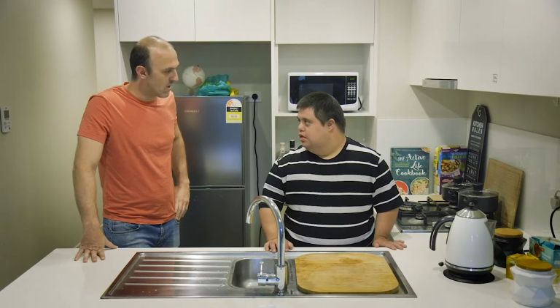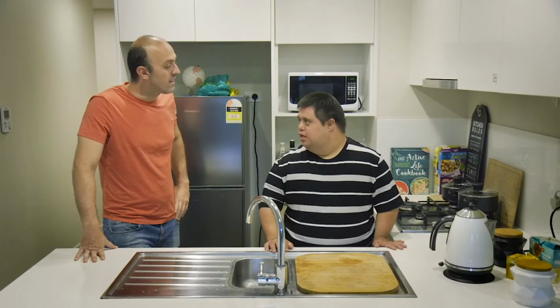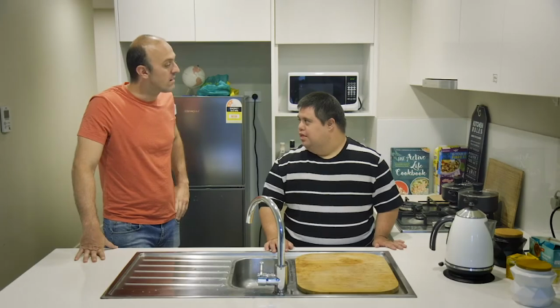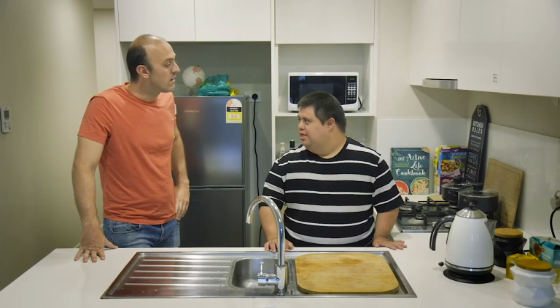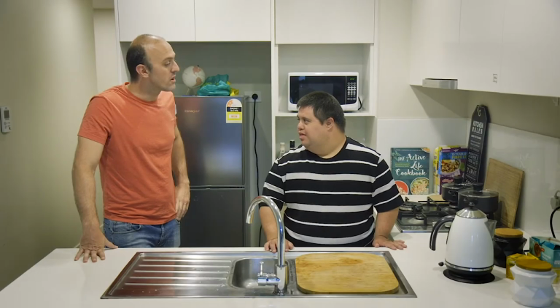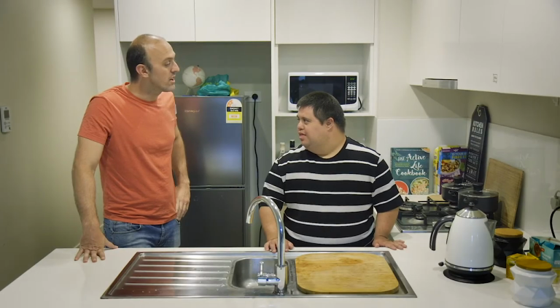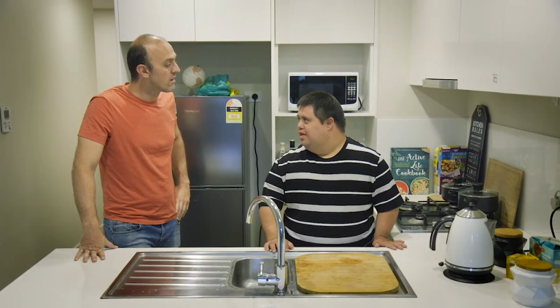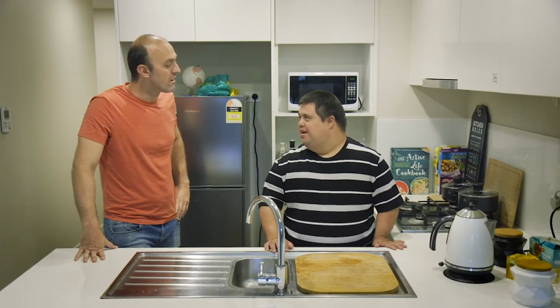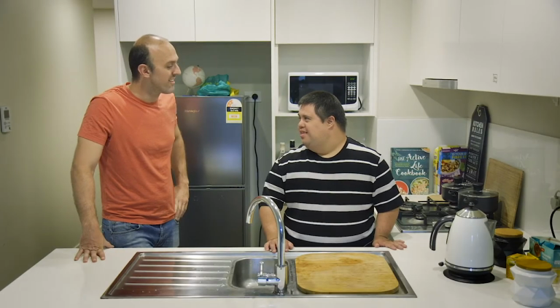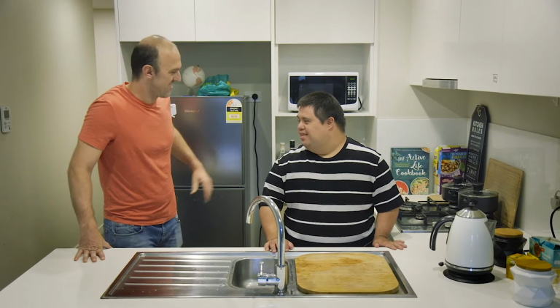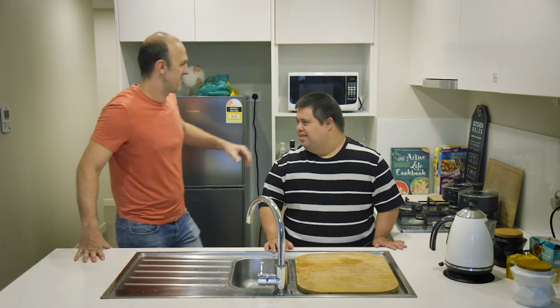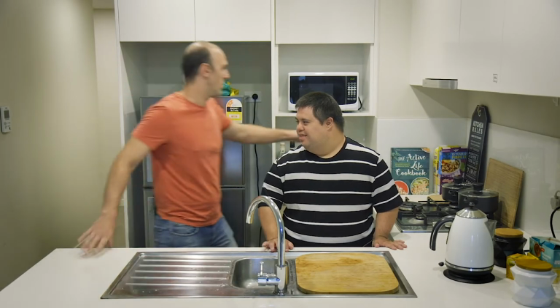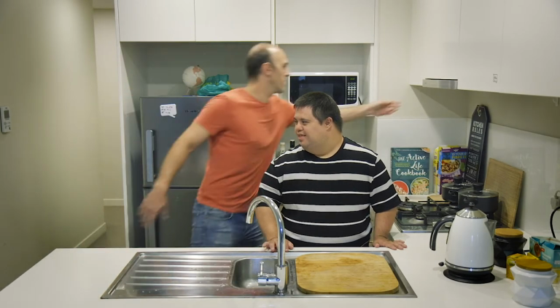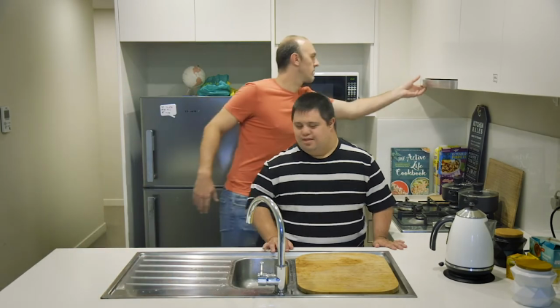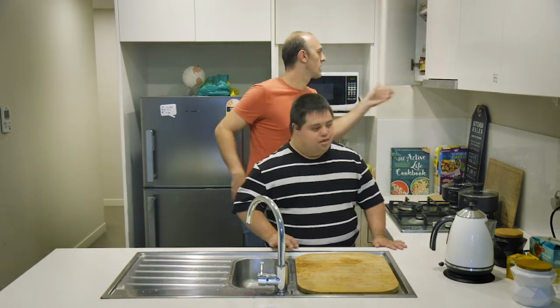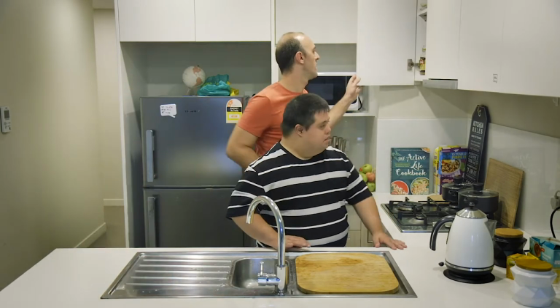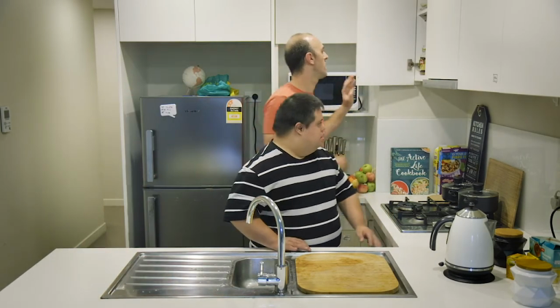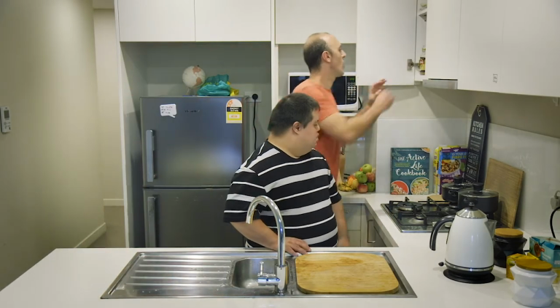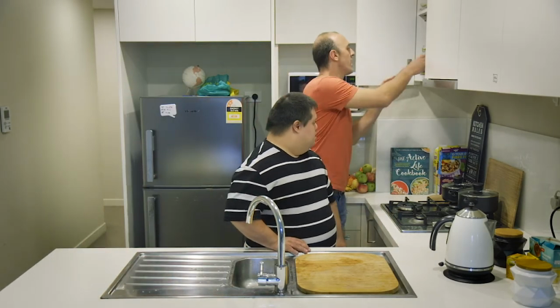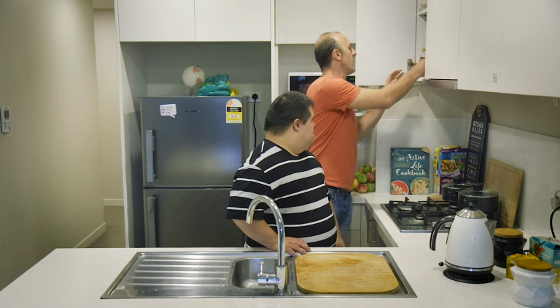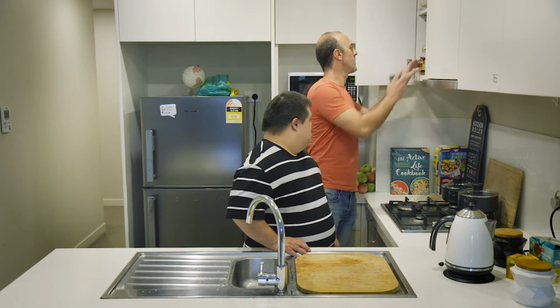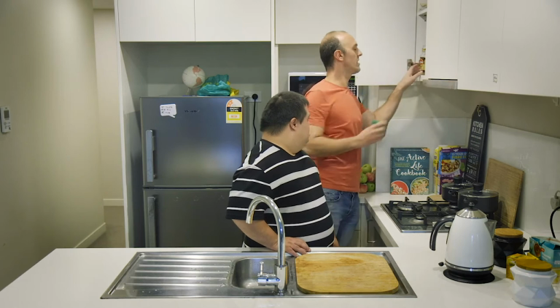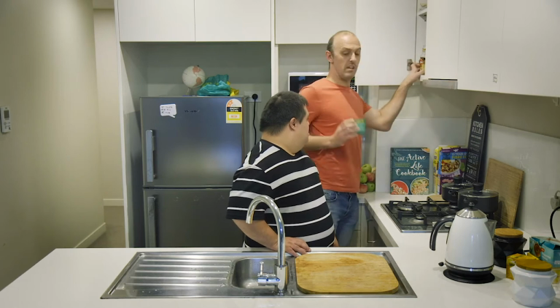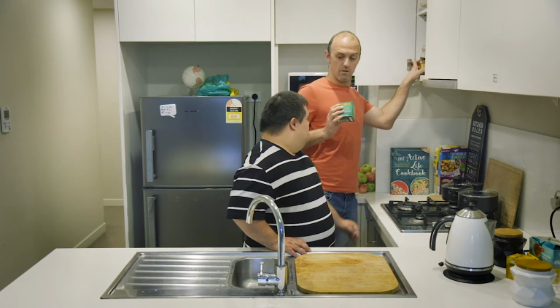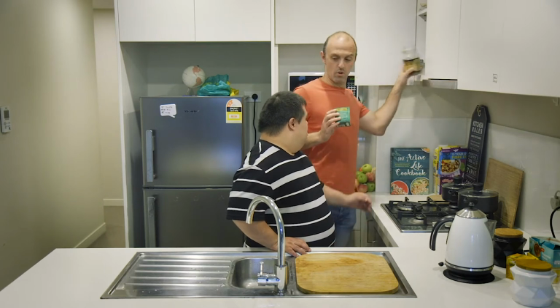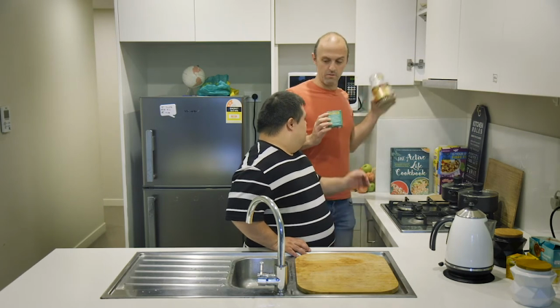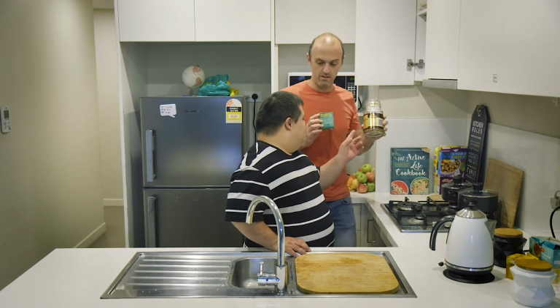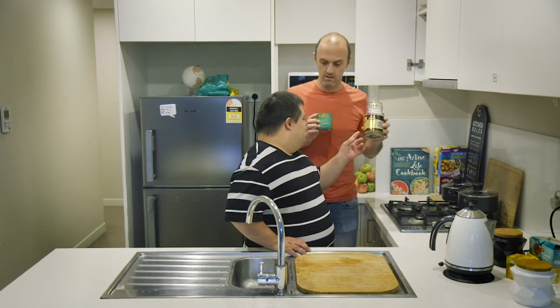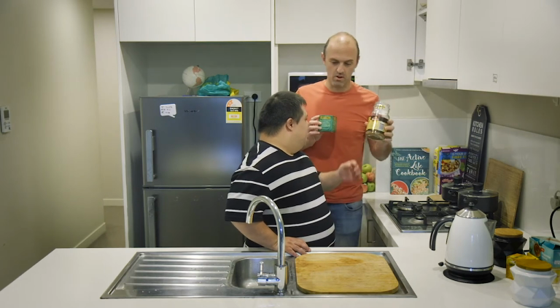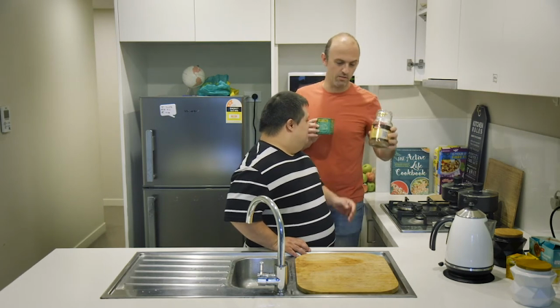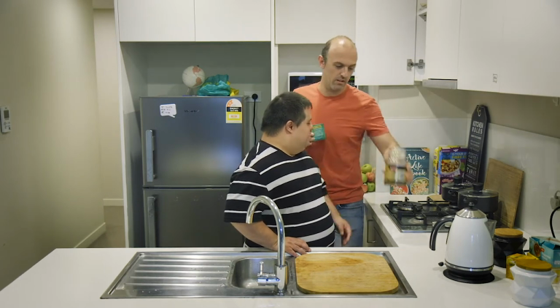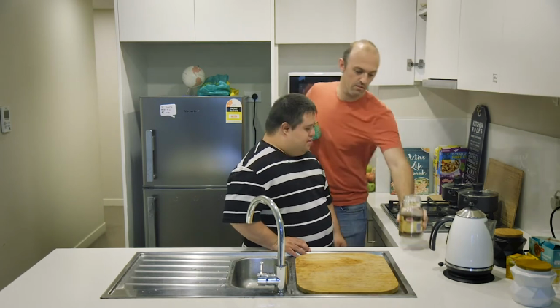Hey Dan, do you want a drink? Yes. No worries. Do you want tea or coffee? Coffee. Coffee it is.